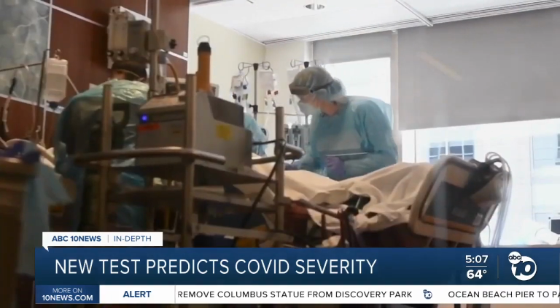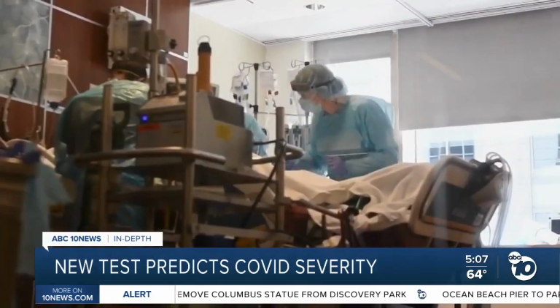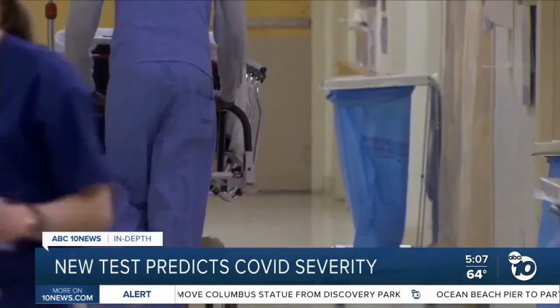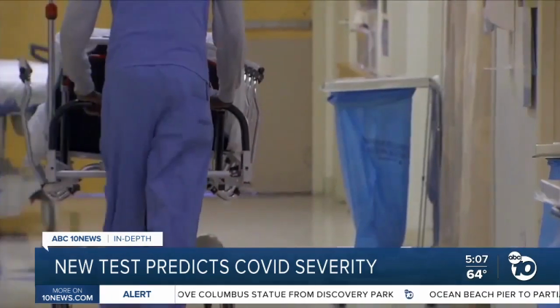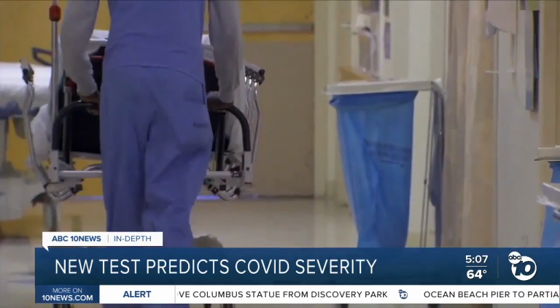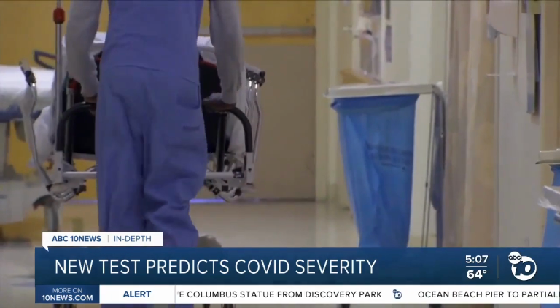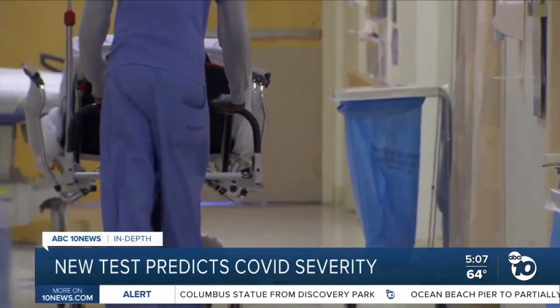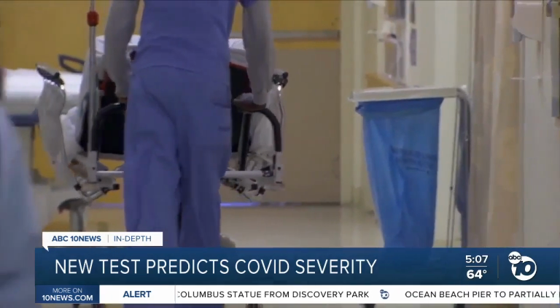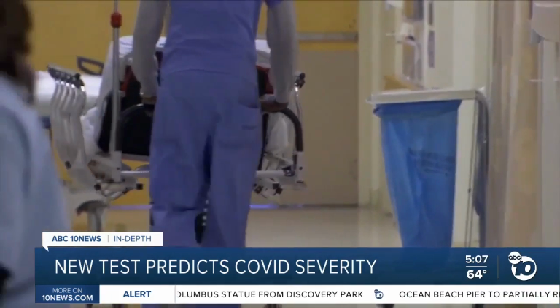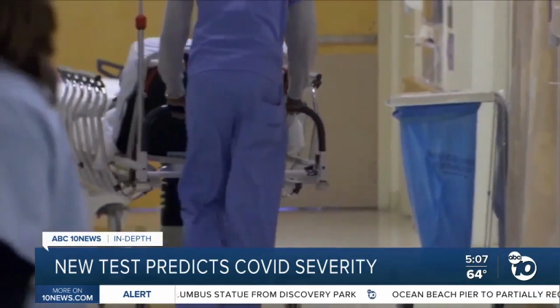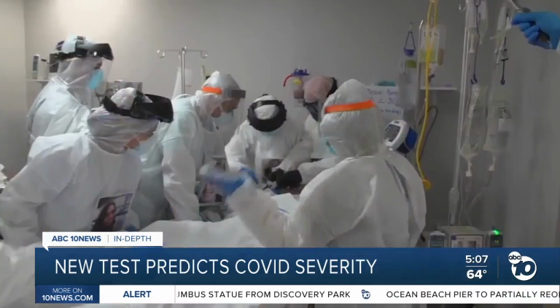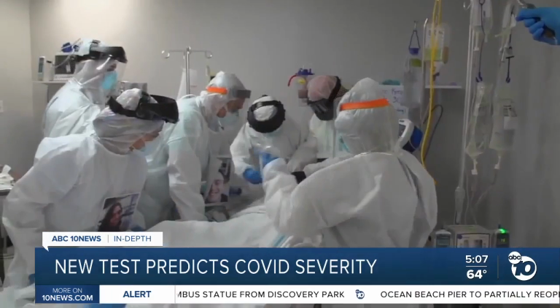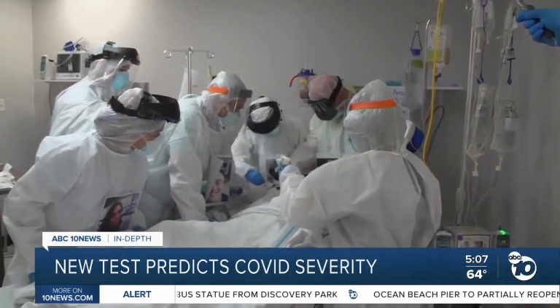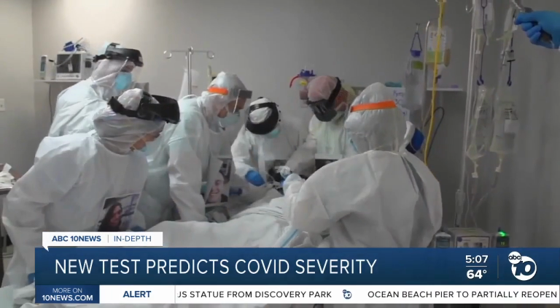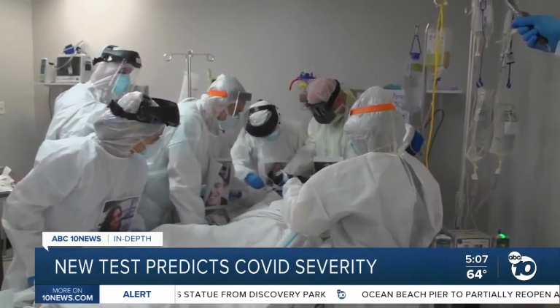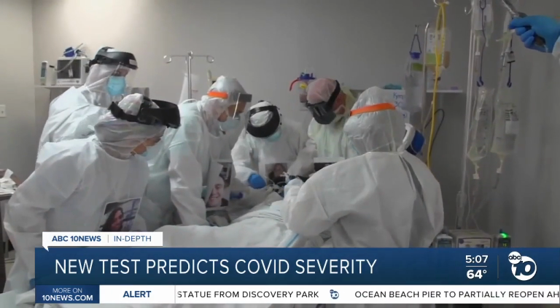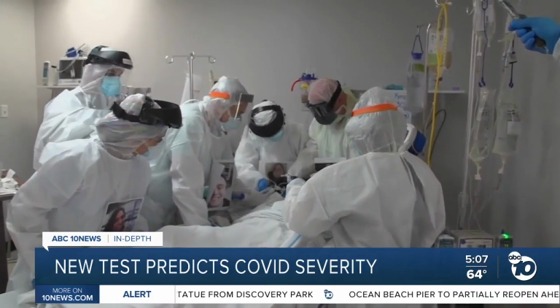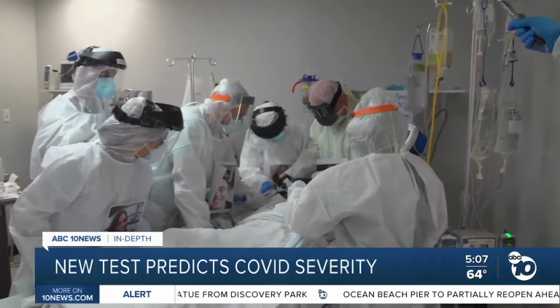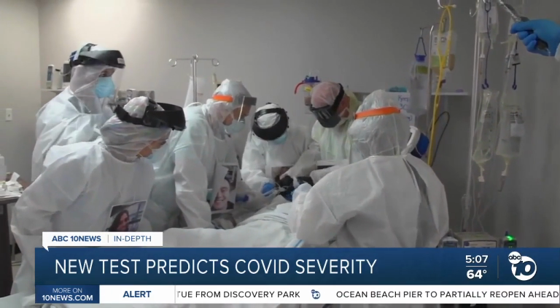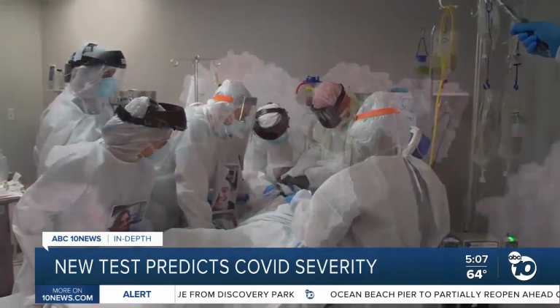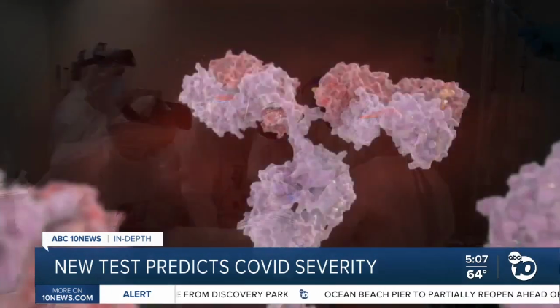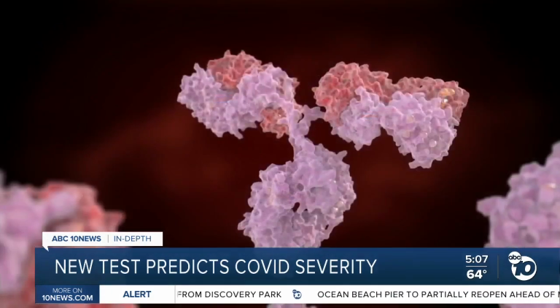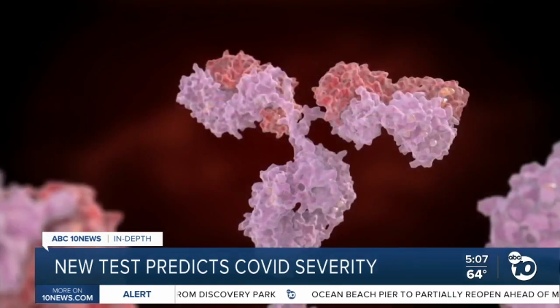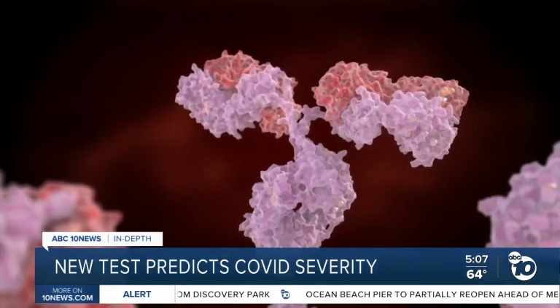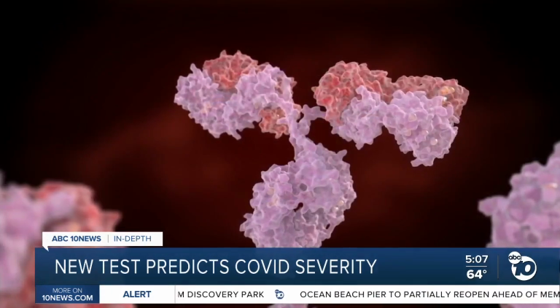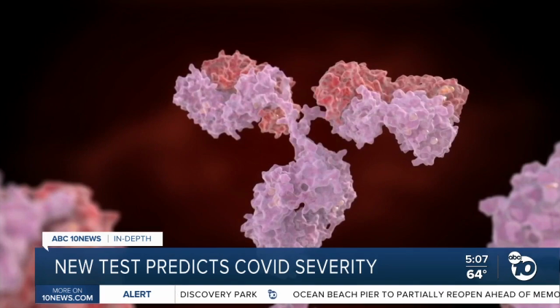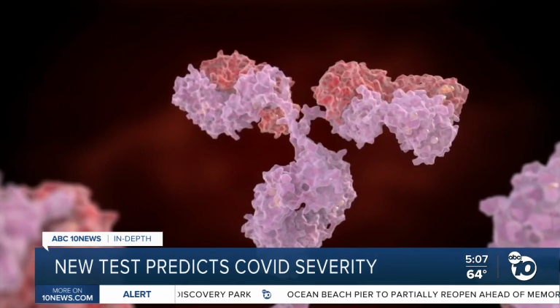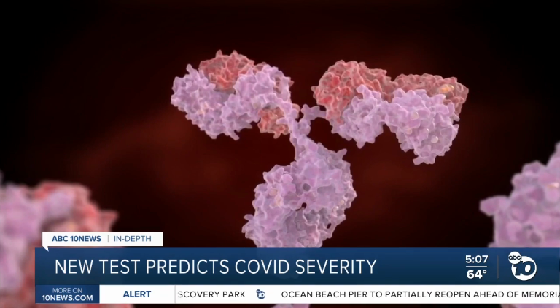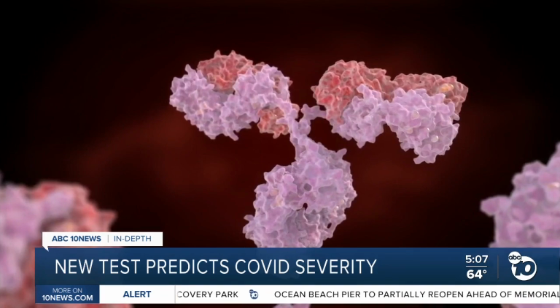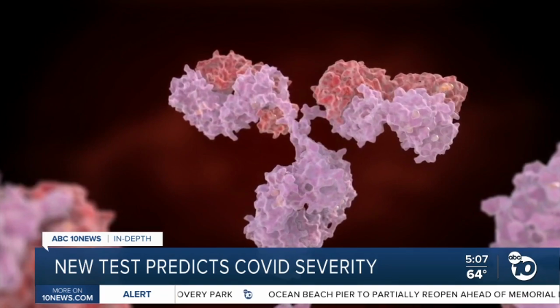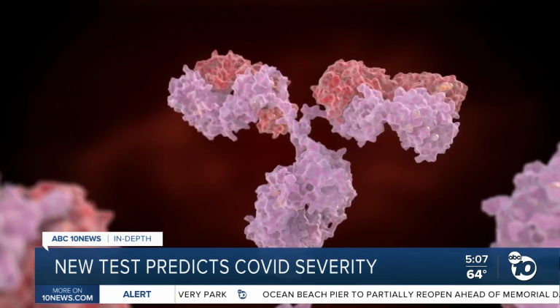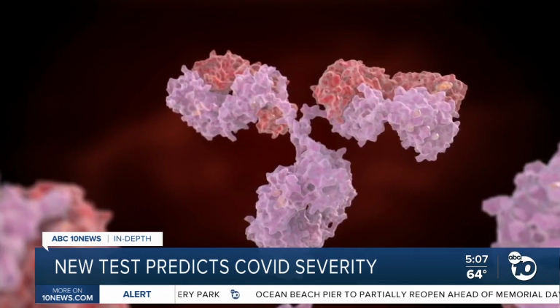And they noticed a pattern: a lot of the people getting really sick had a certain kind of antibody.